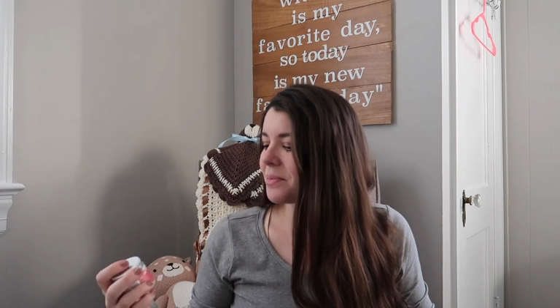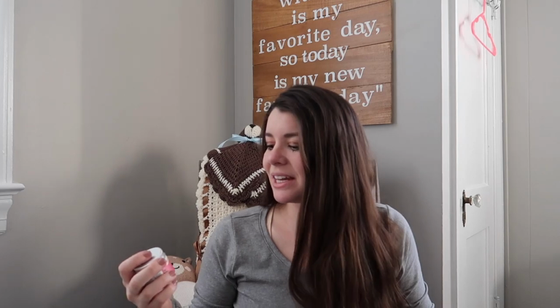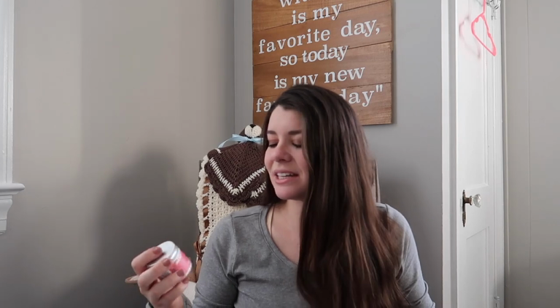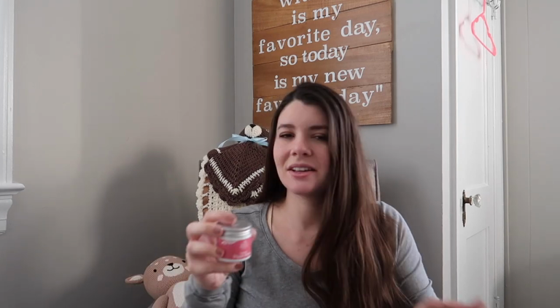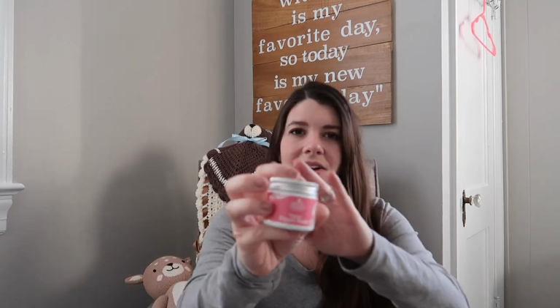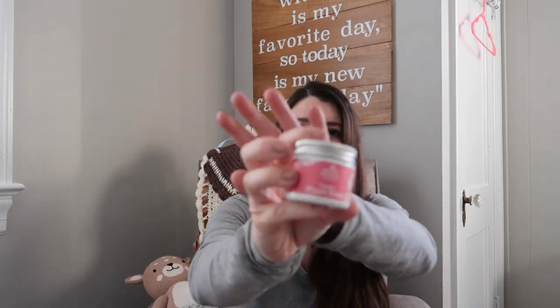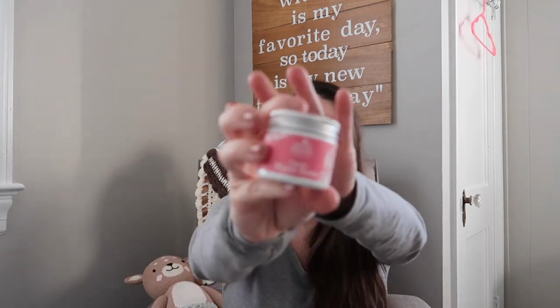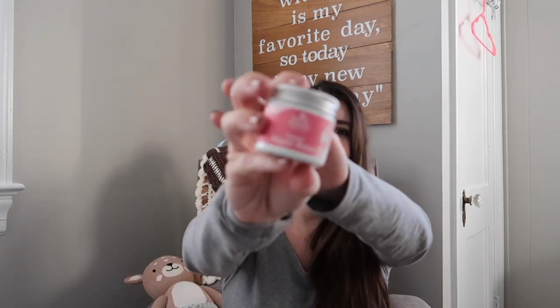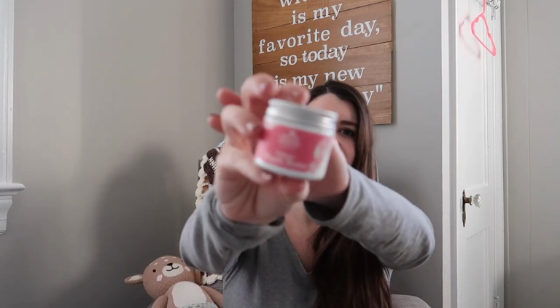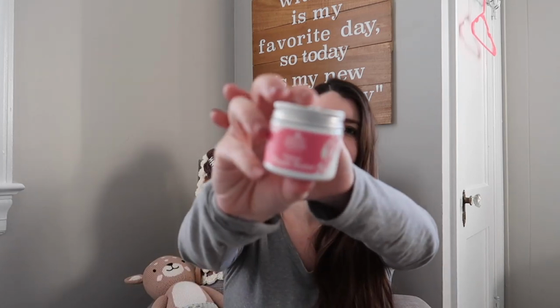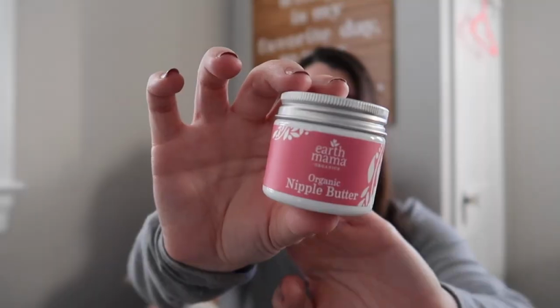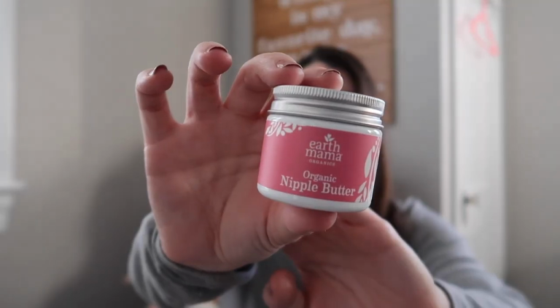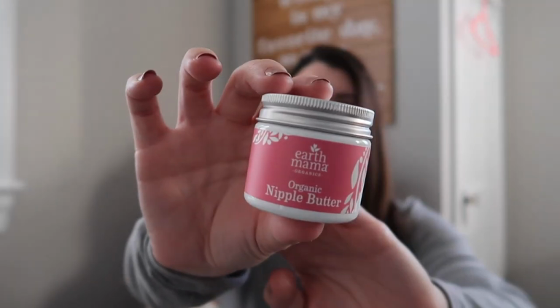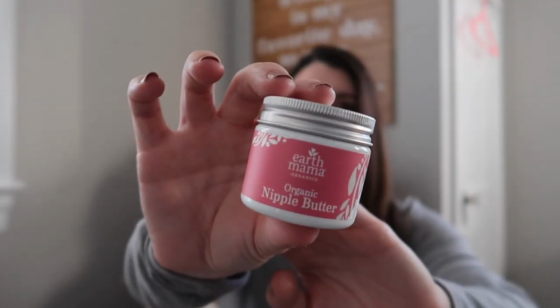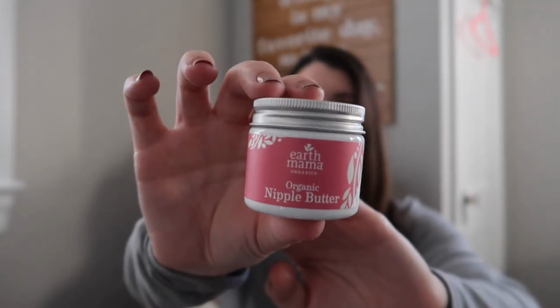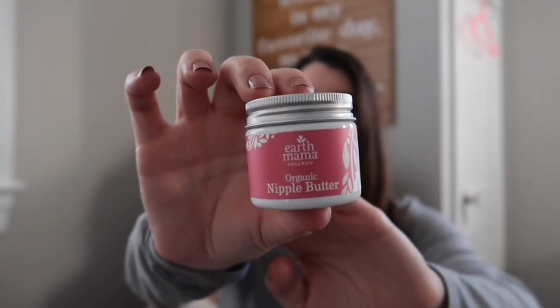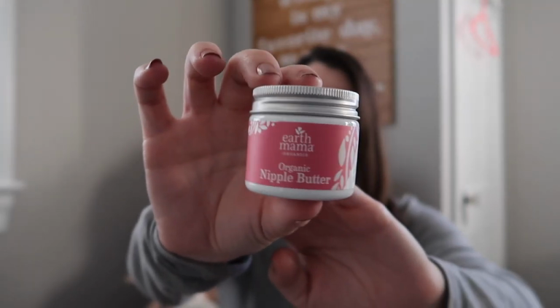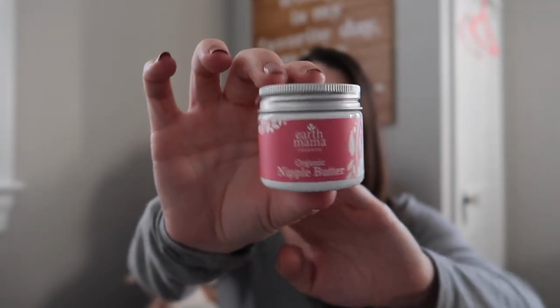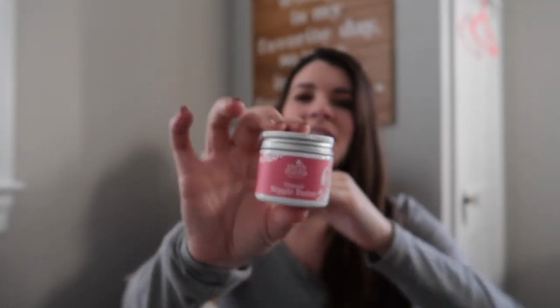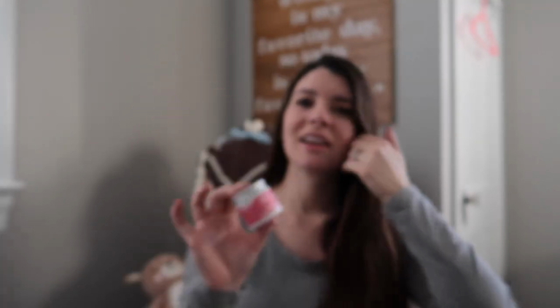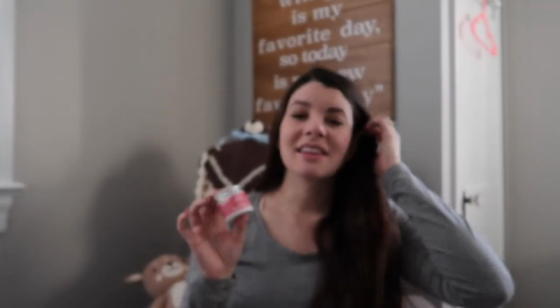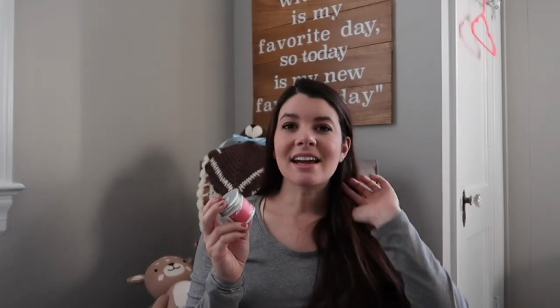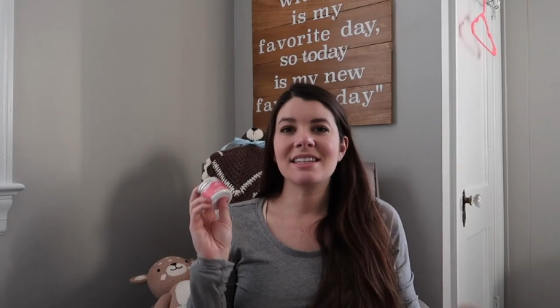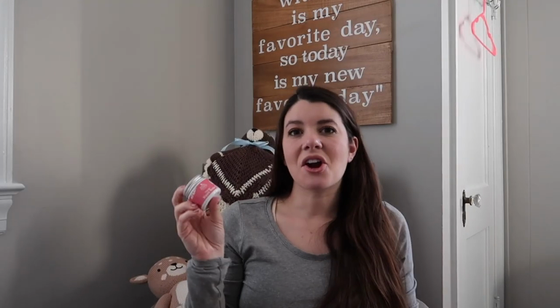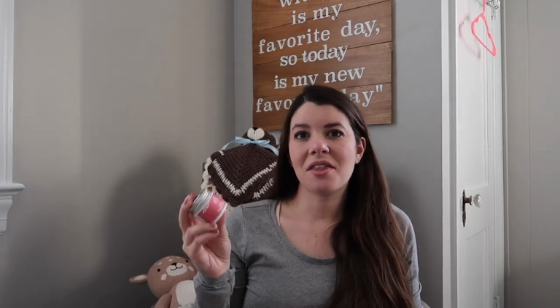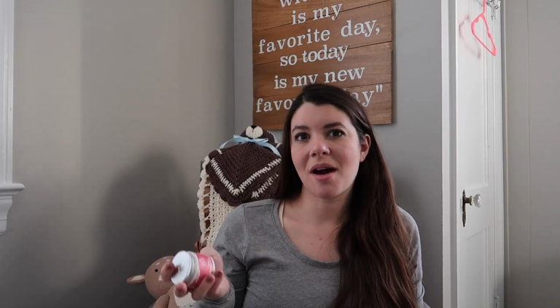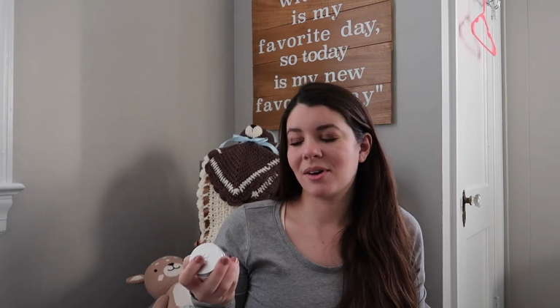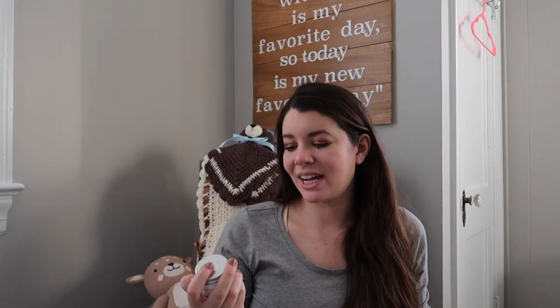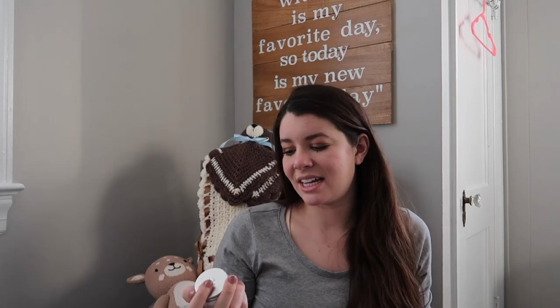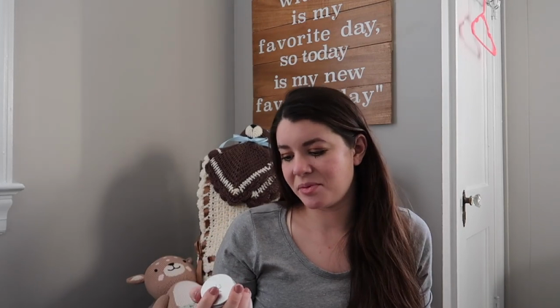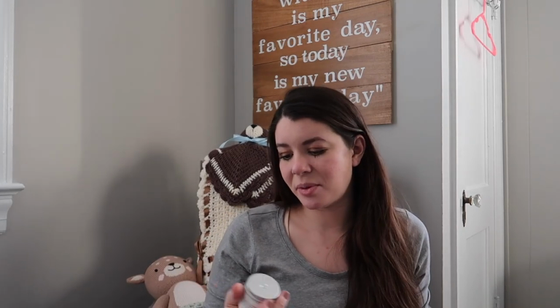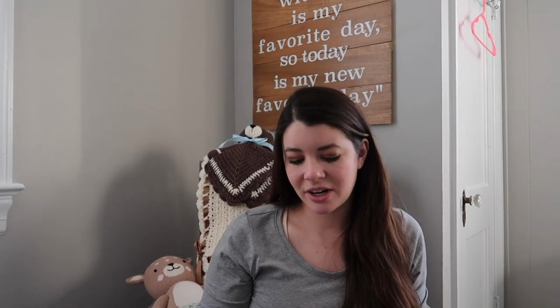It is the Earth Mama Organic Nipple Butter — there we go.